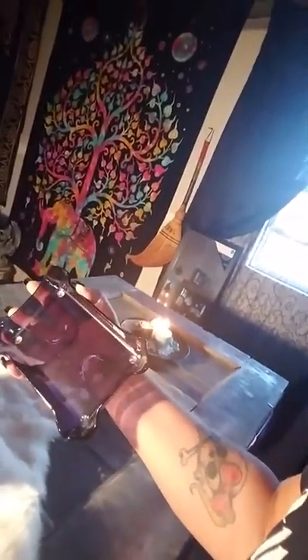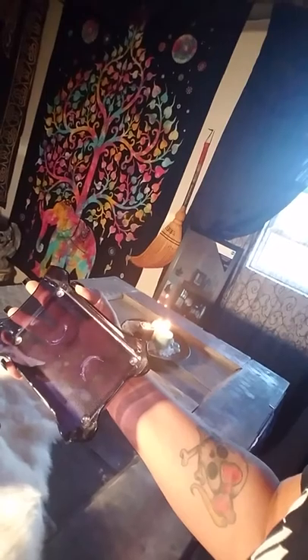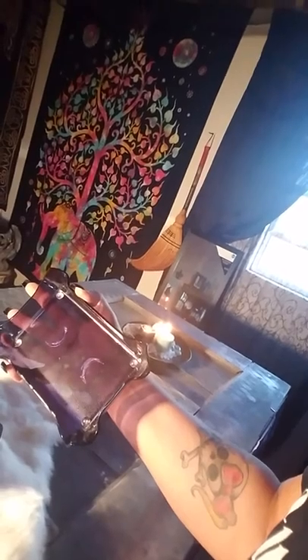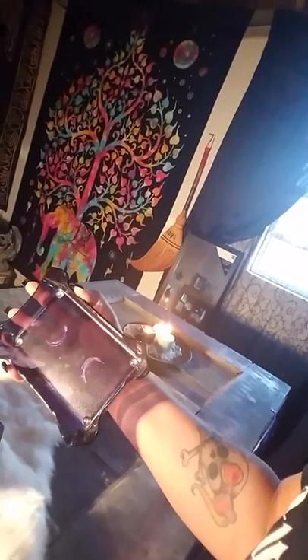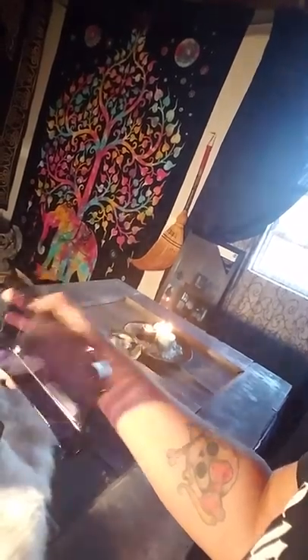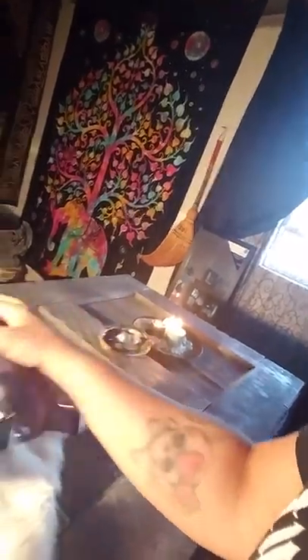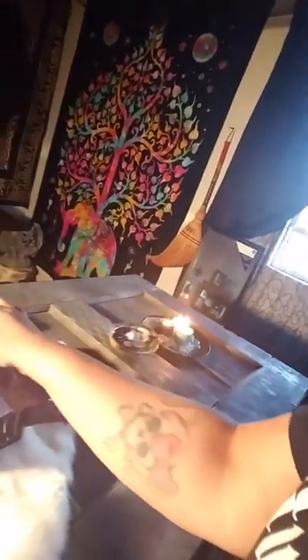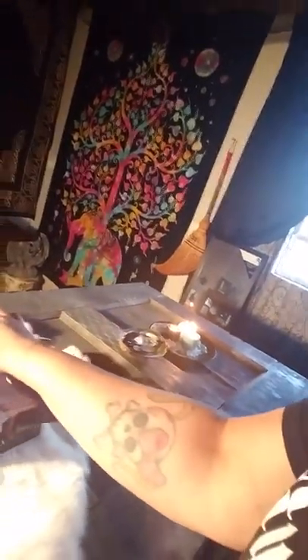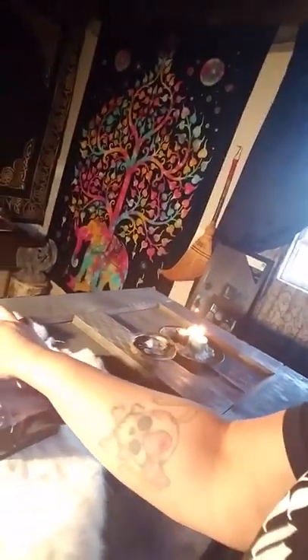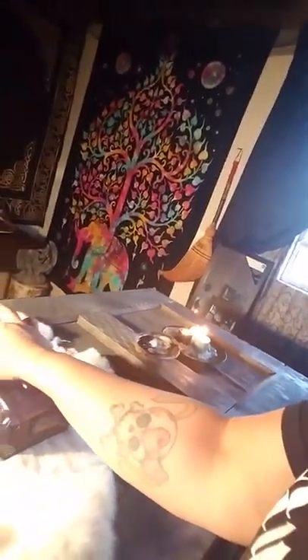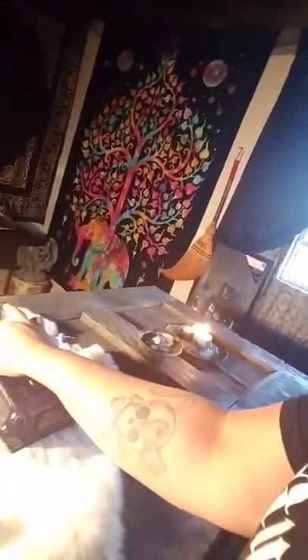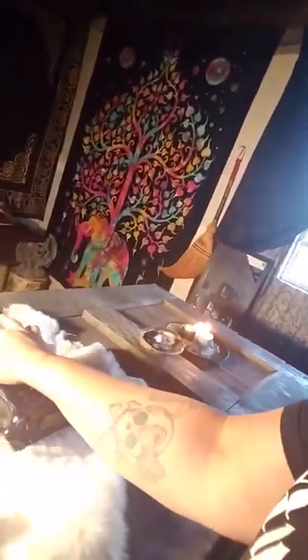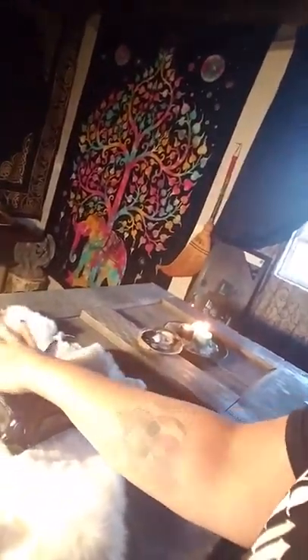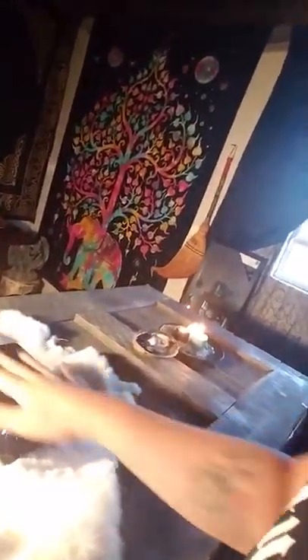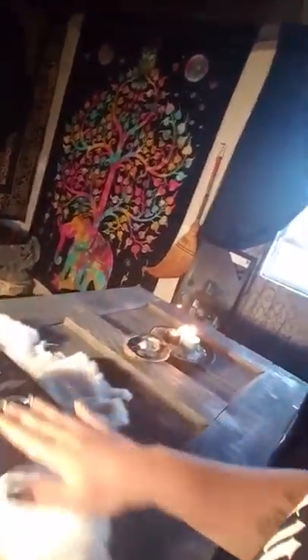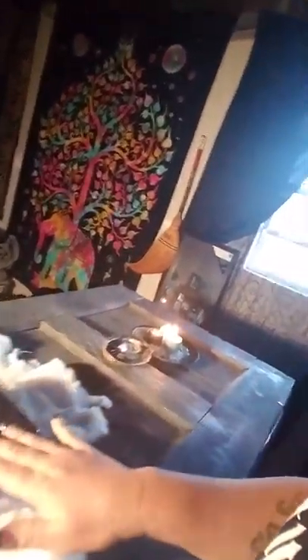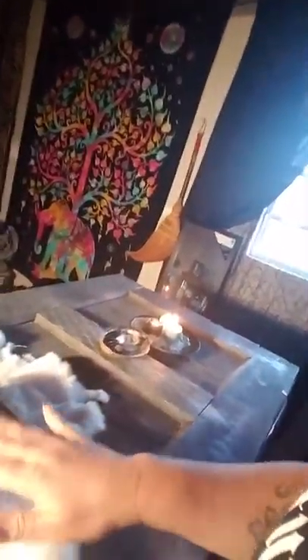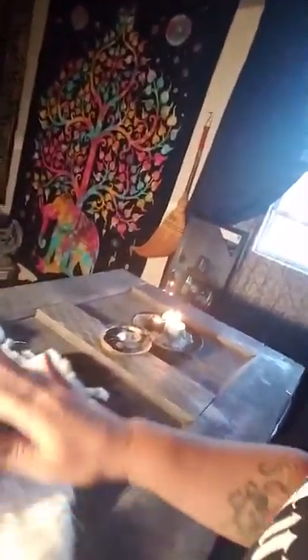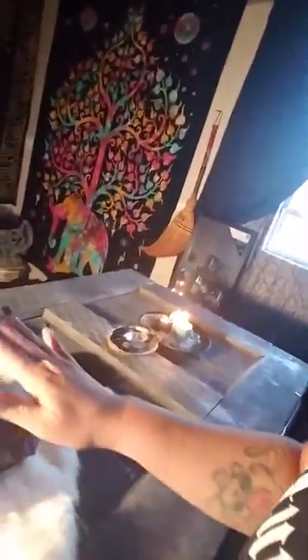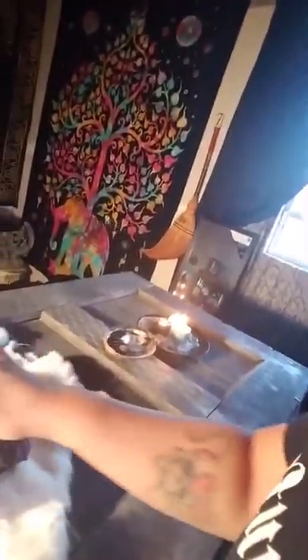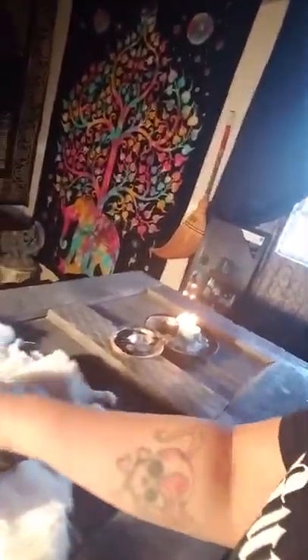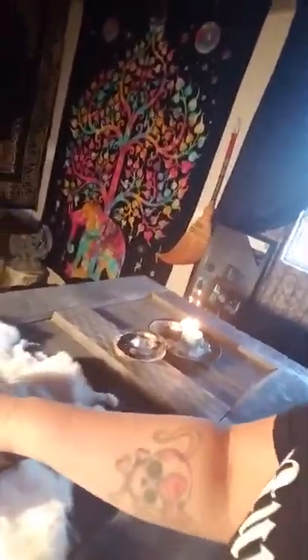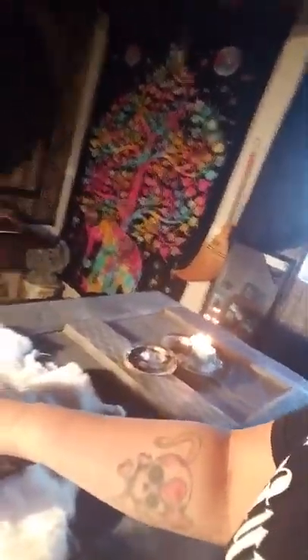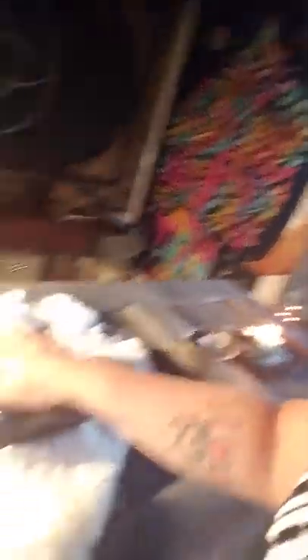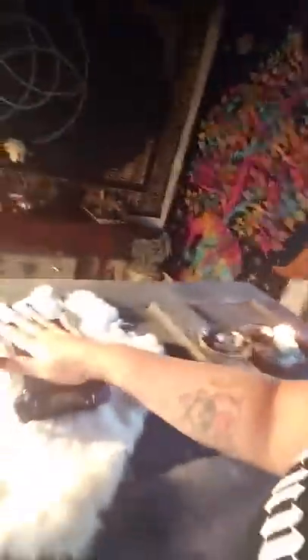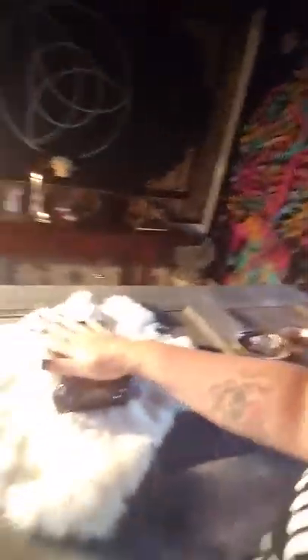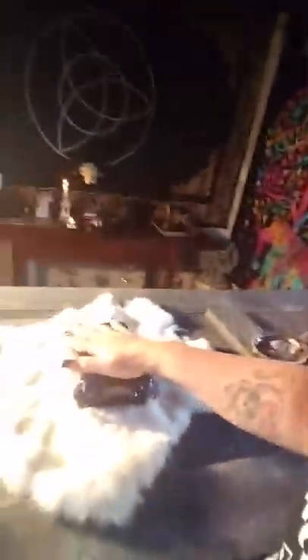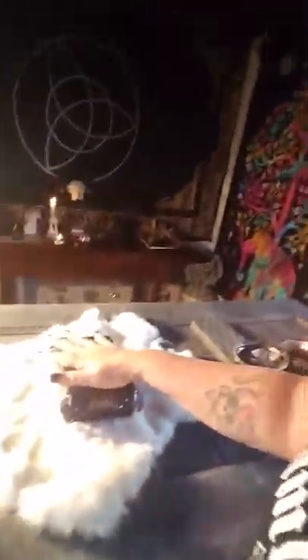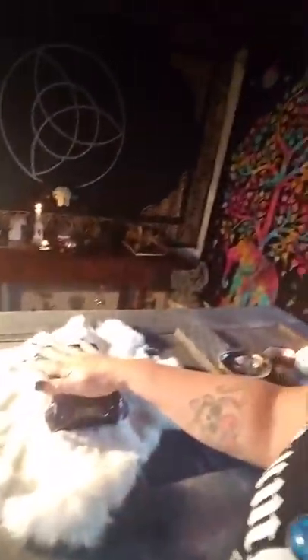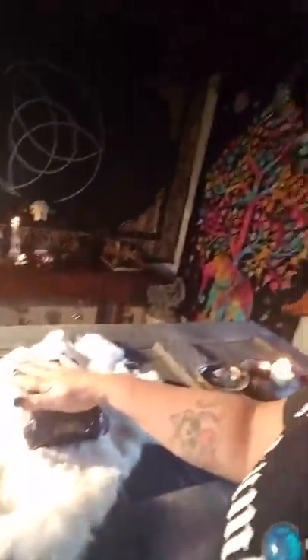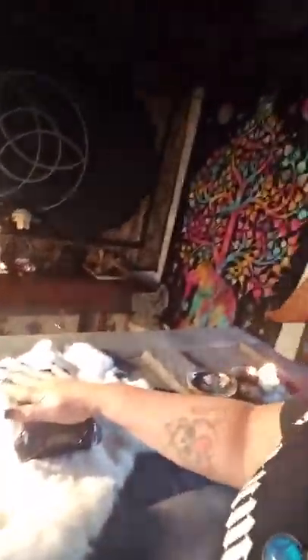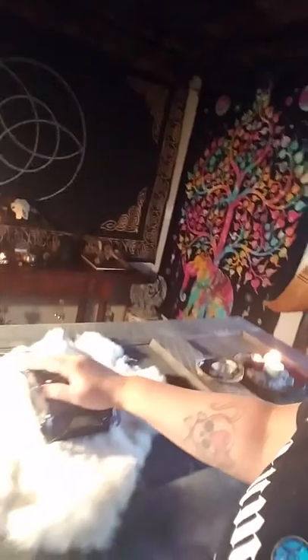And in here are my tarot cards. I just have the regular traditional ones in here. That's what I prefer.